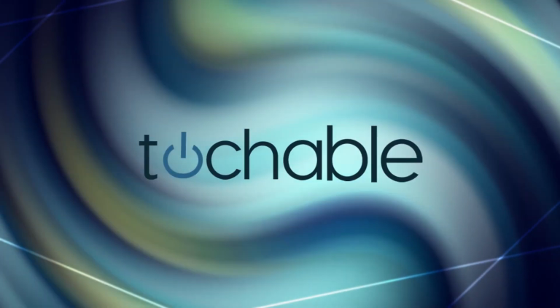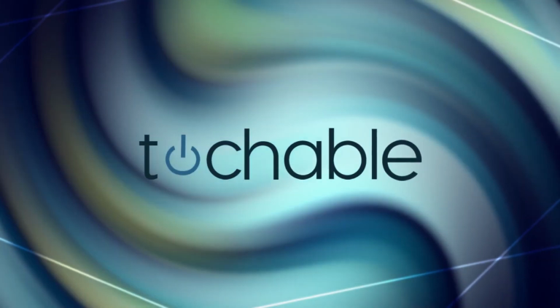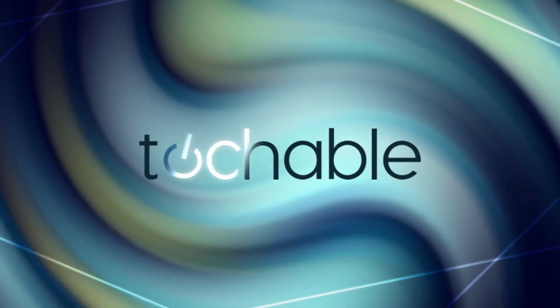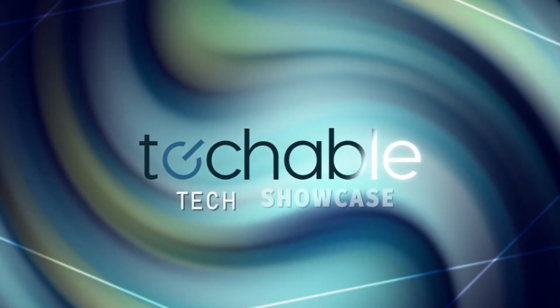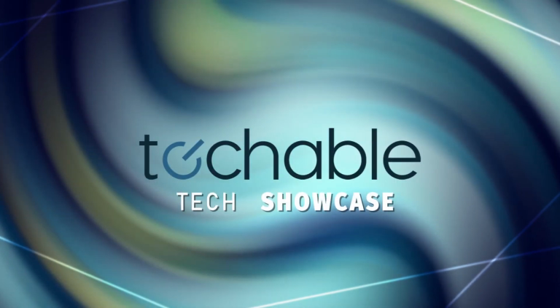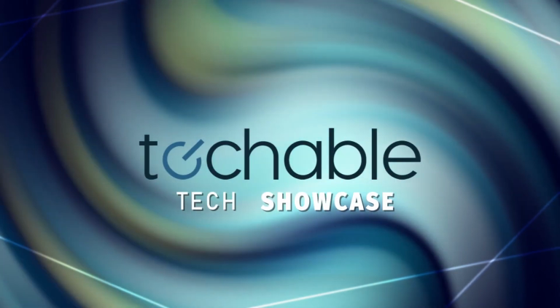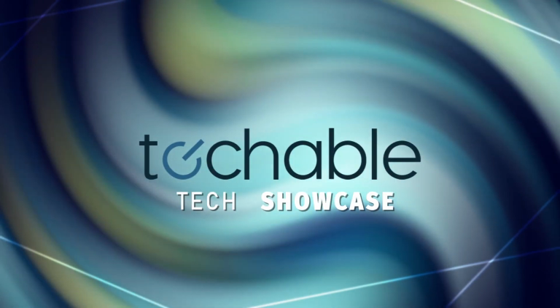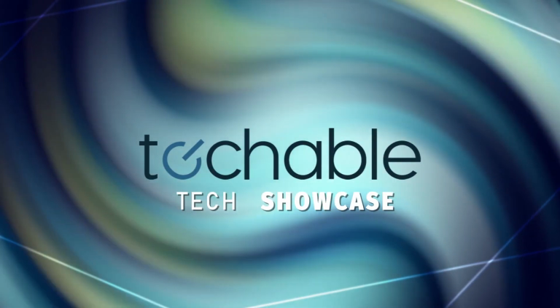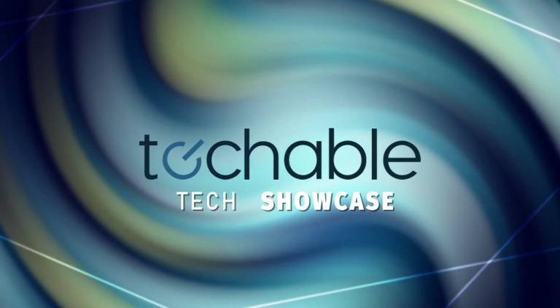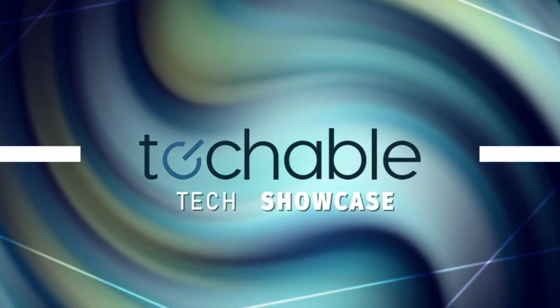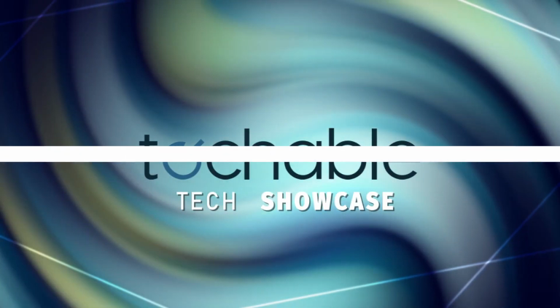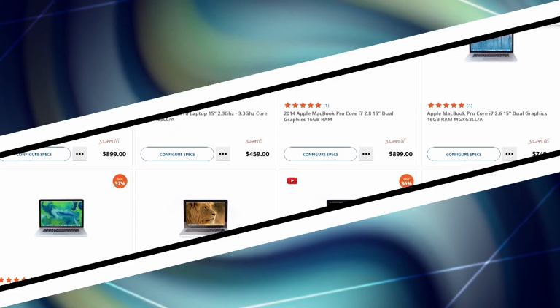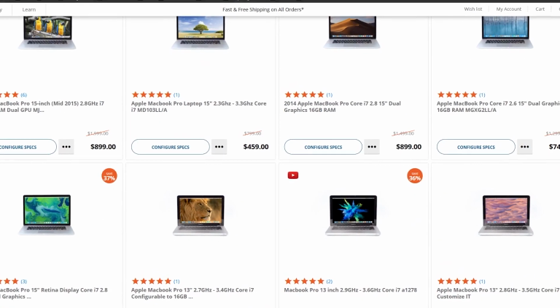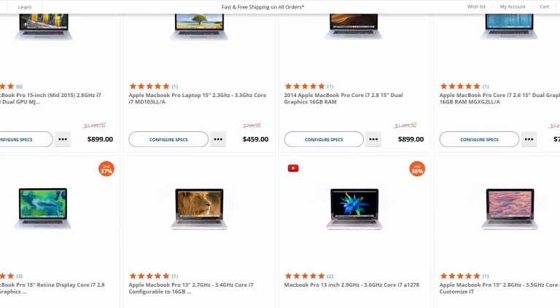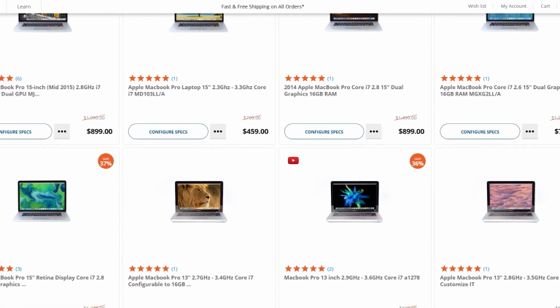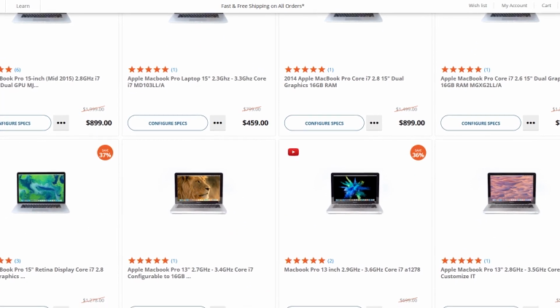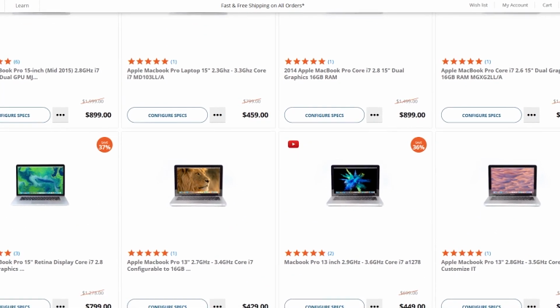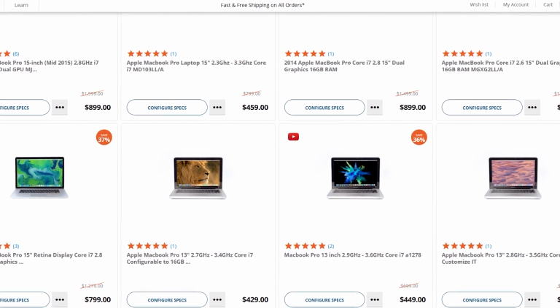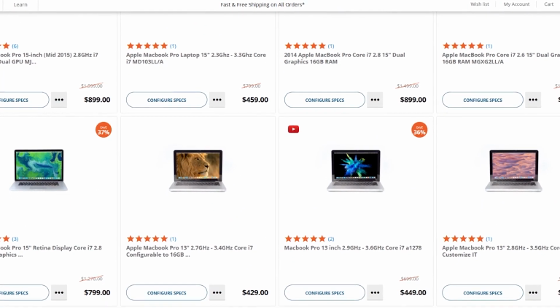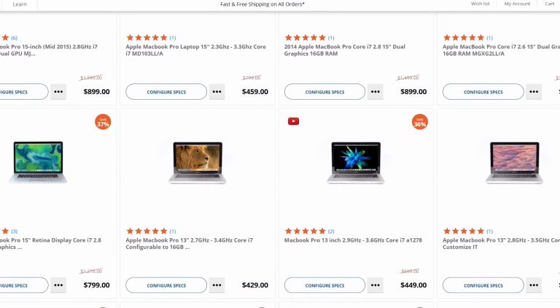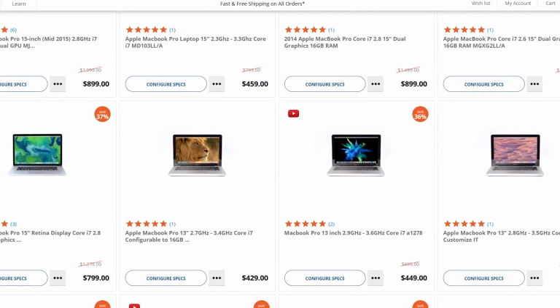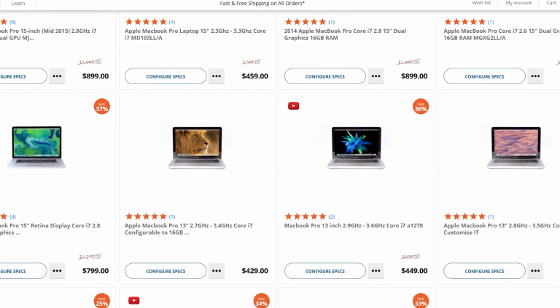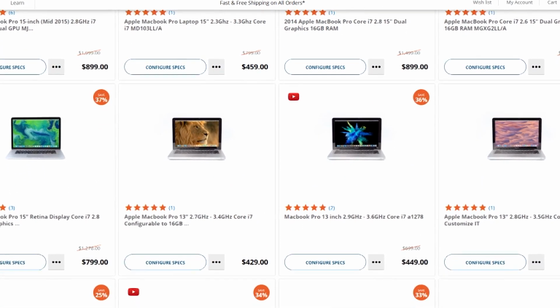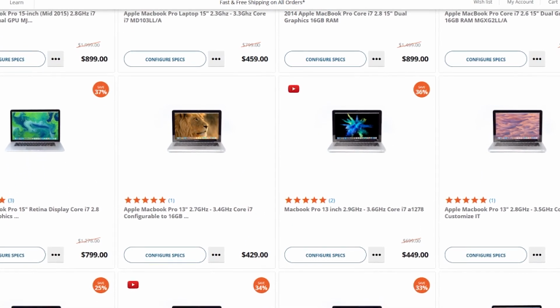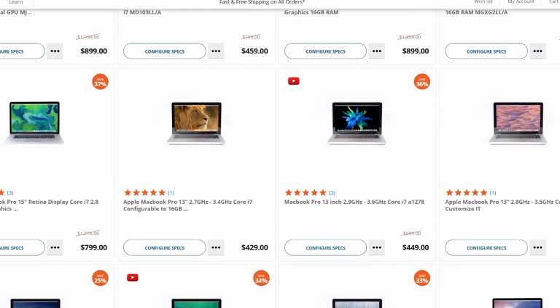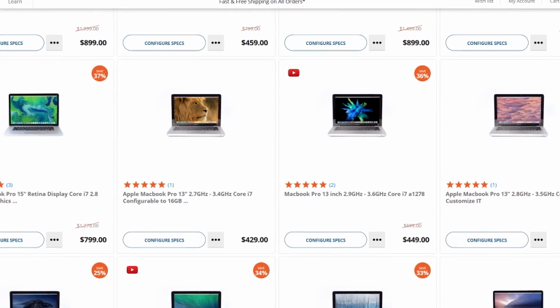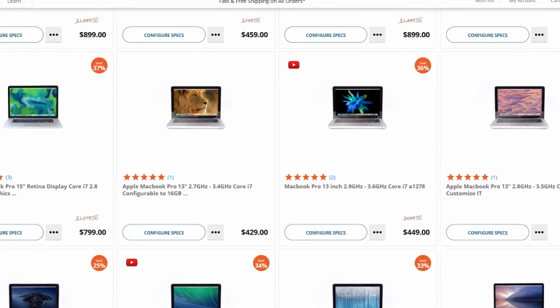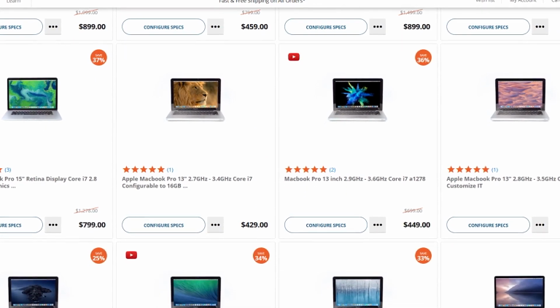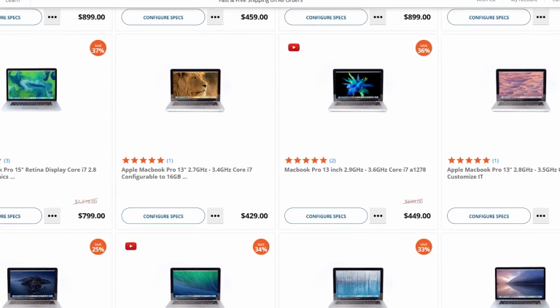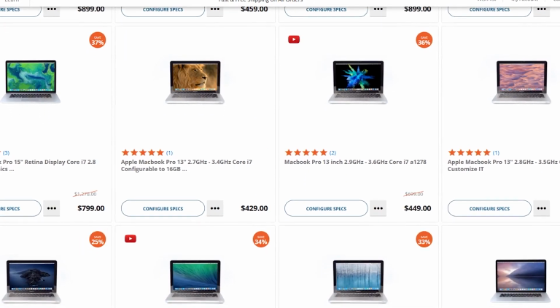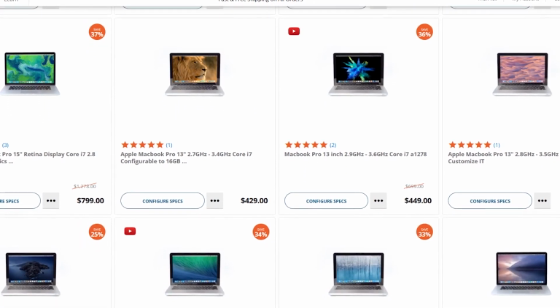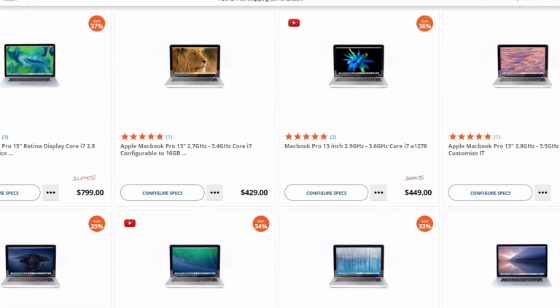Welcome to Techable's Mac Breakdown. Our goal is to provide a transparent marketplace to research, buy, and sell Macs.